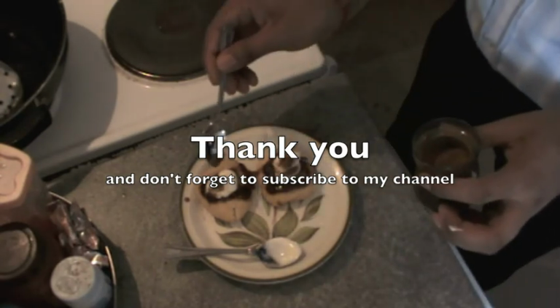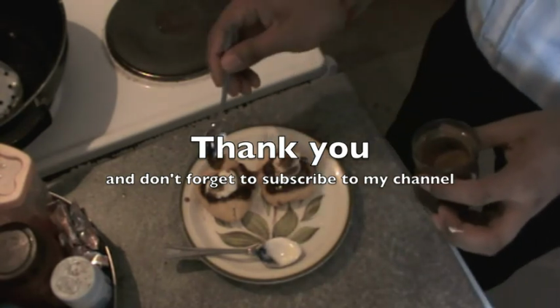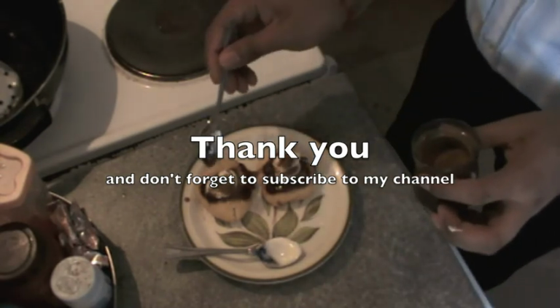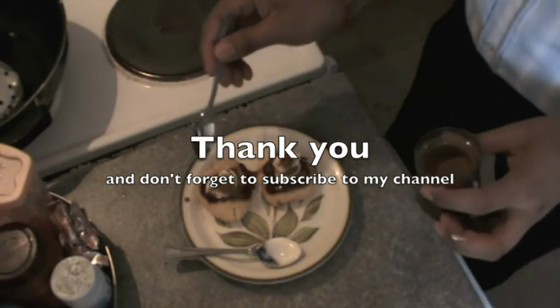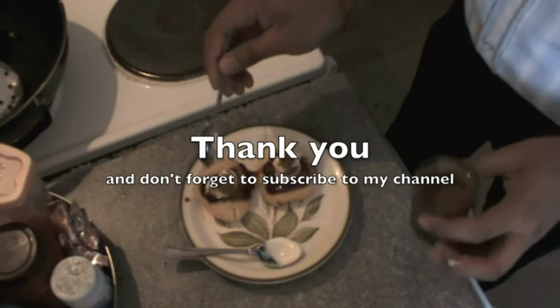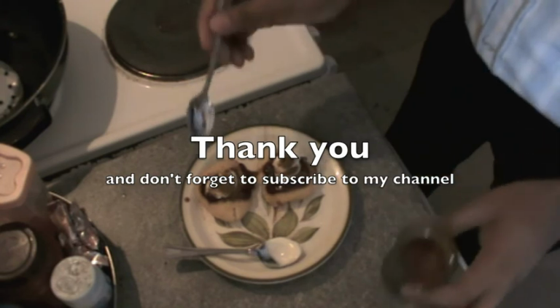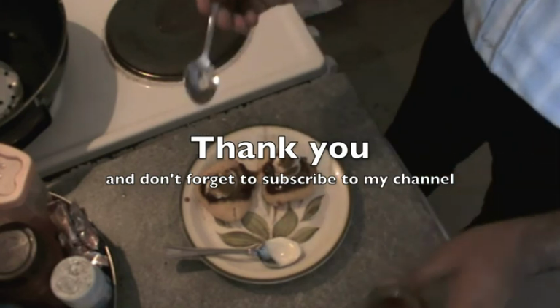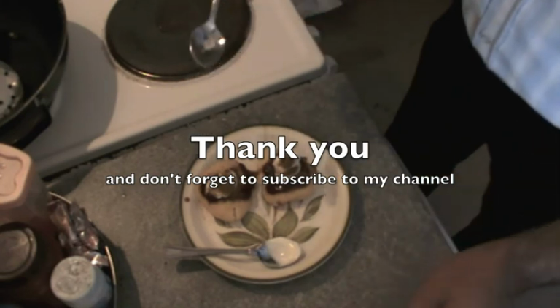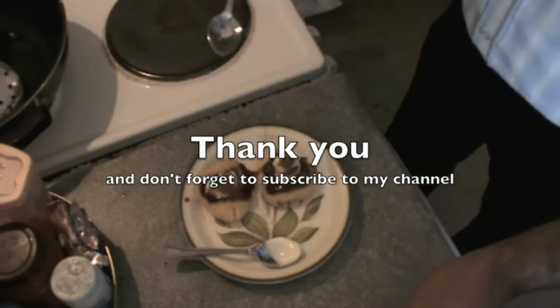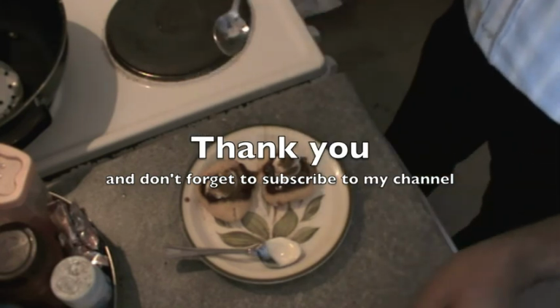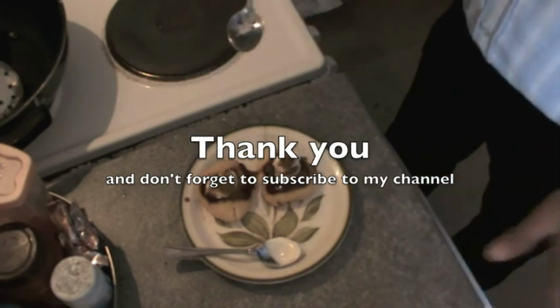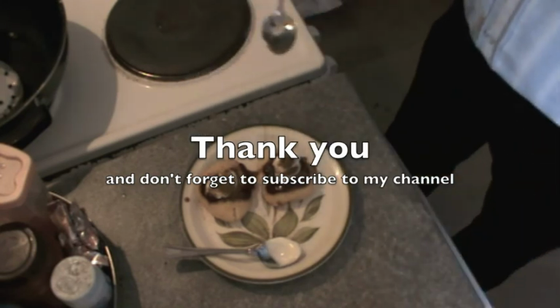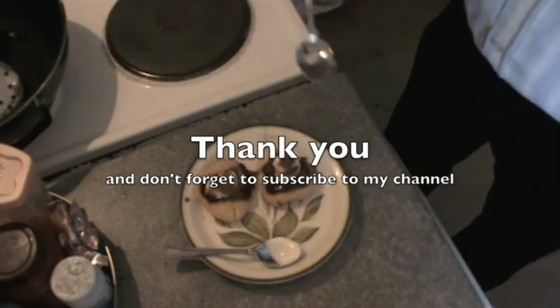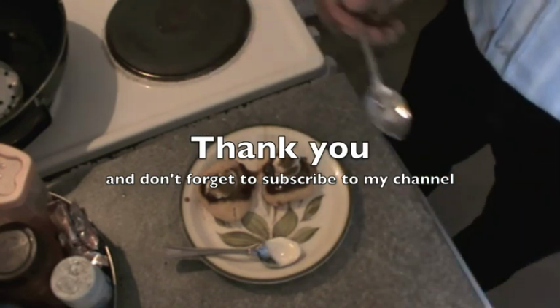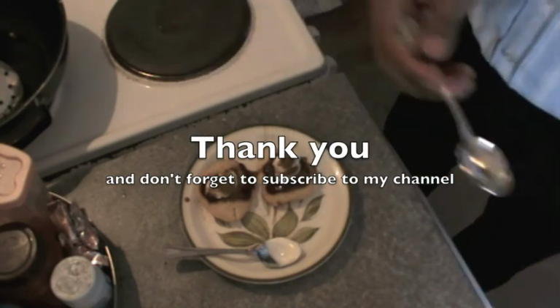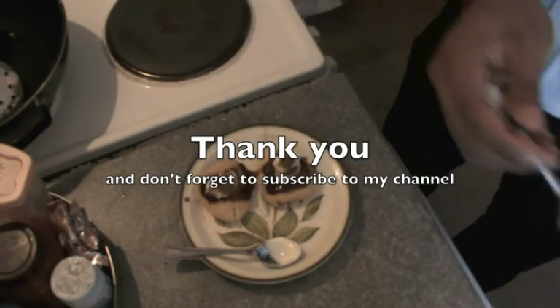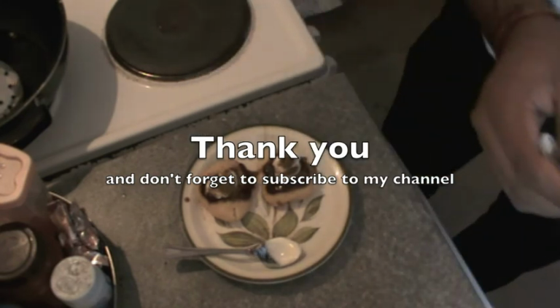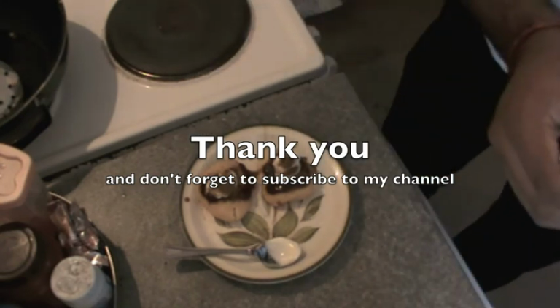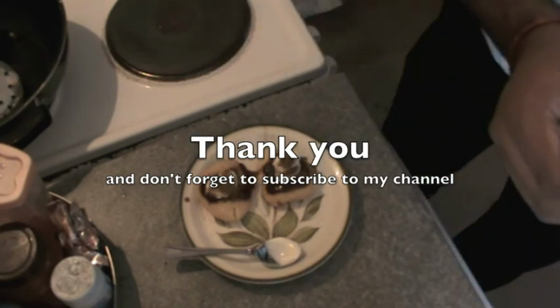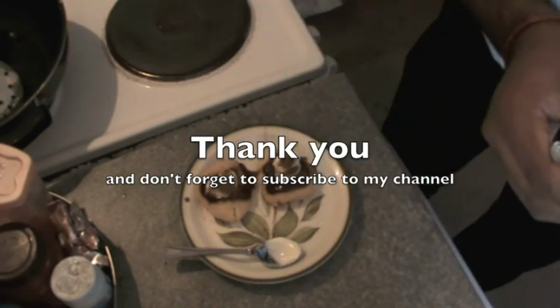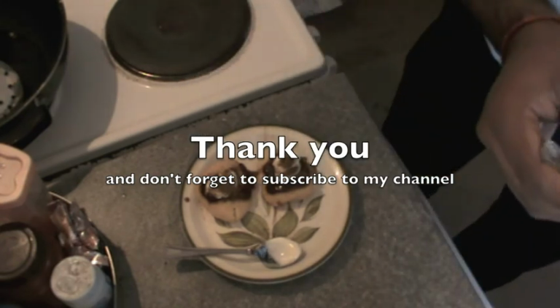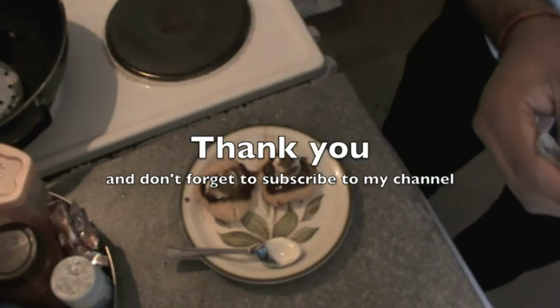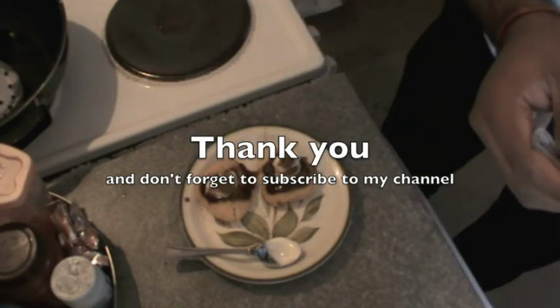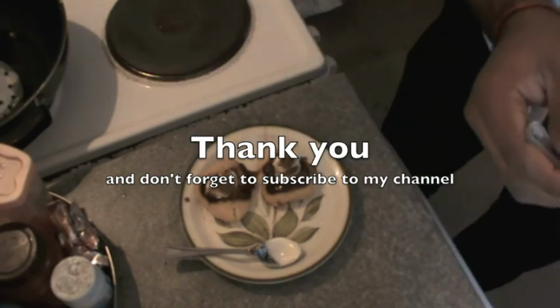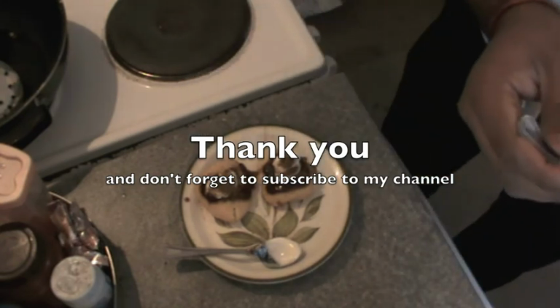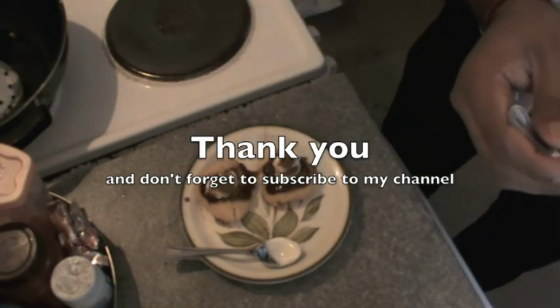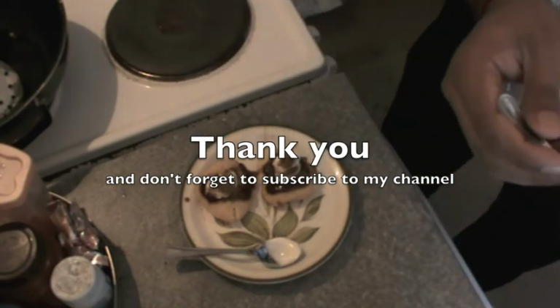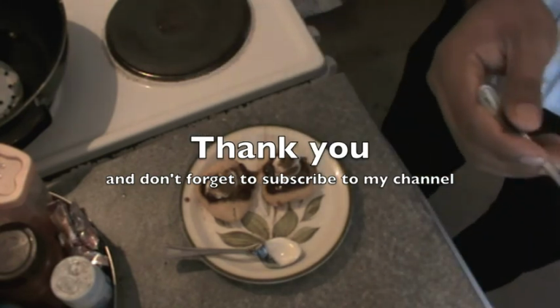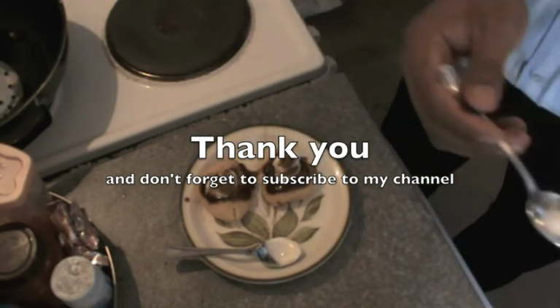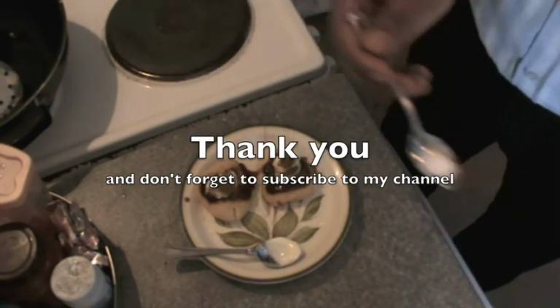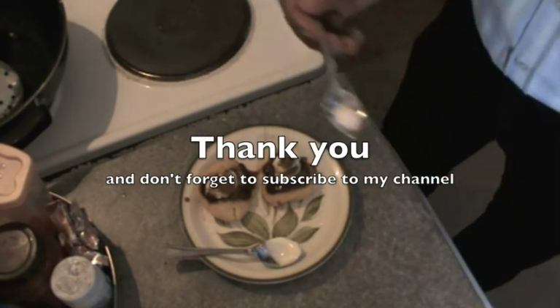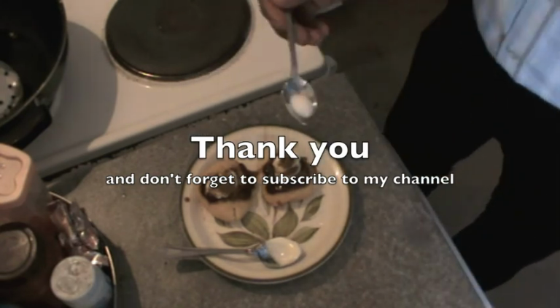Thank you very much for watching and don't forget to subscribe to my channel. Thank you once again.